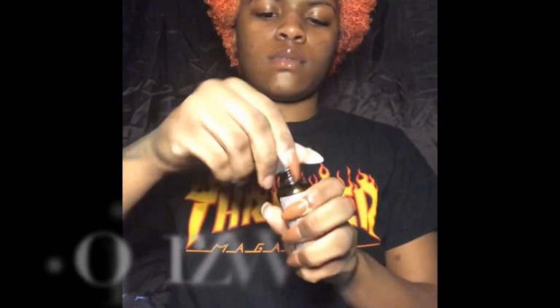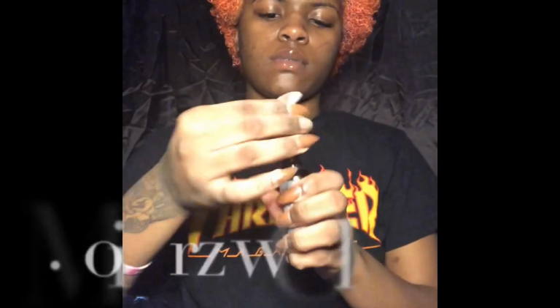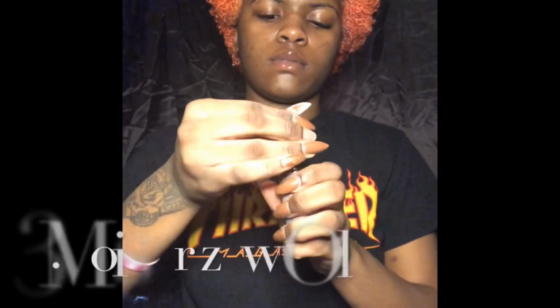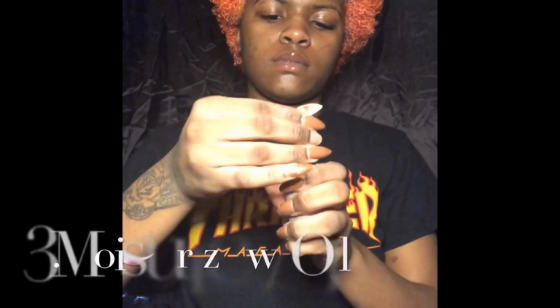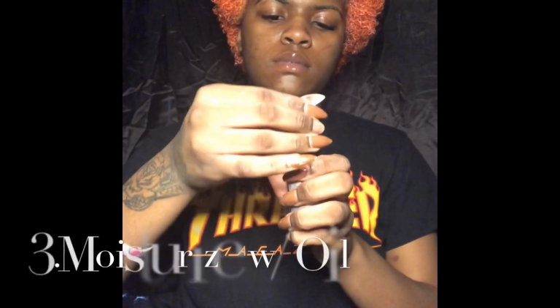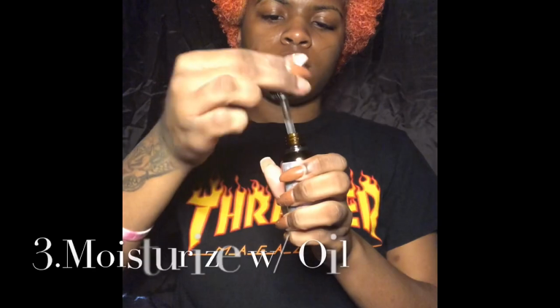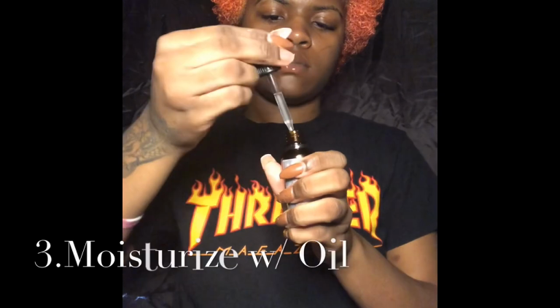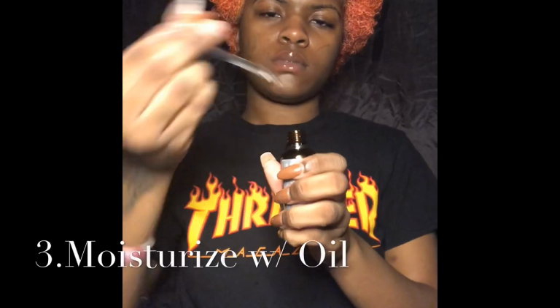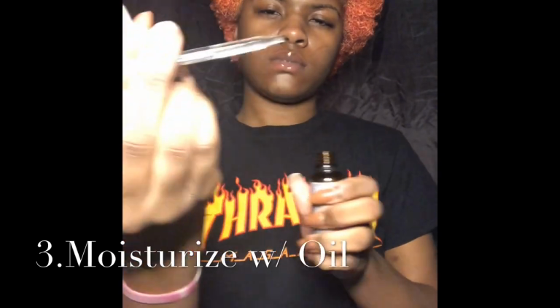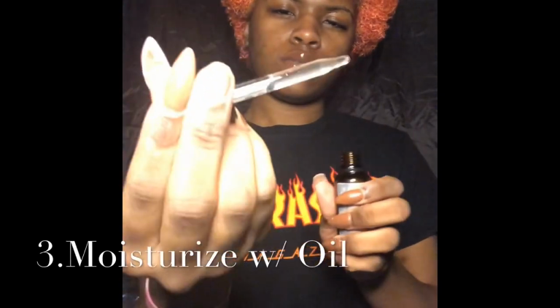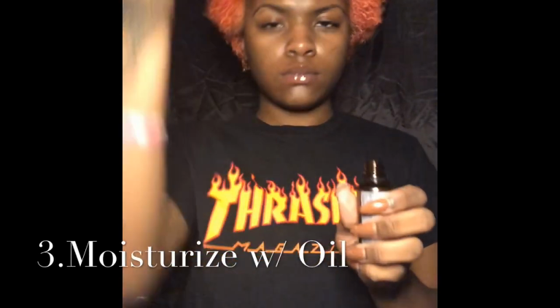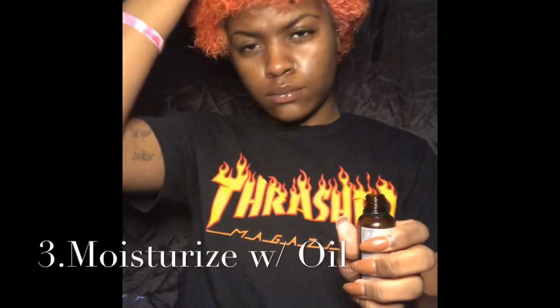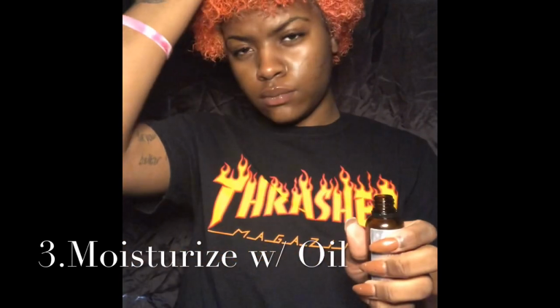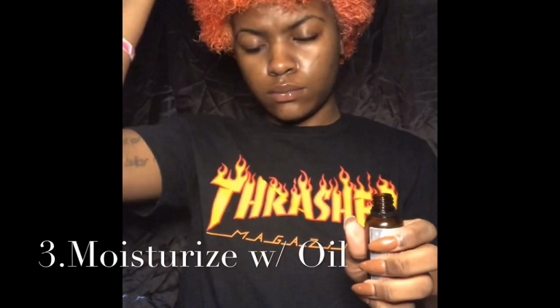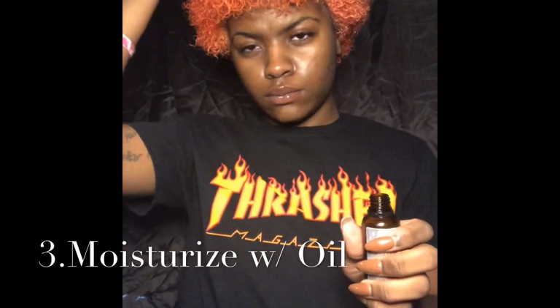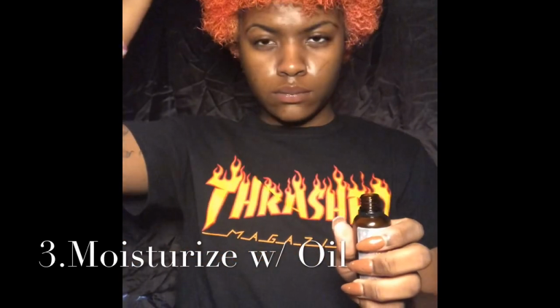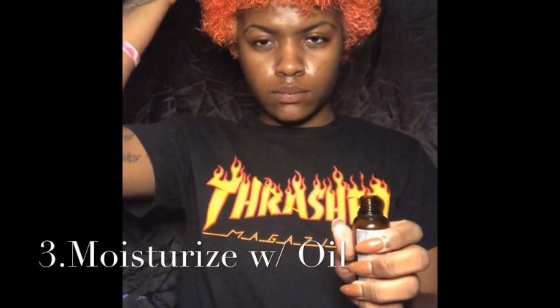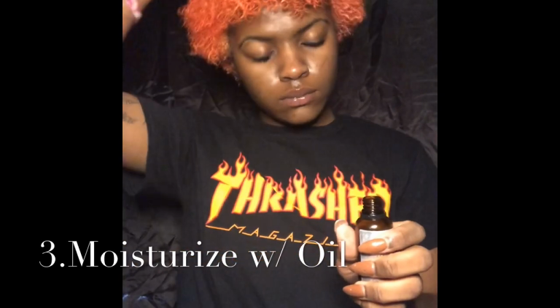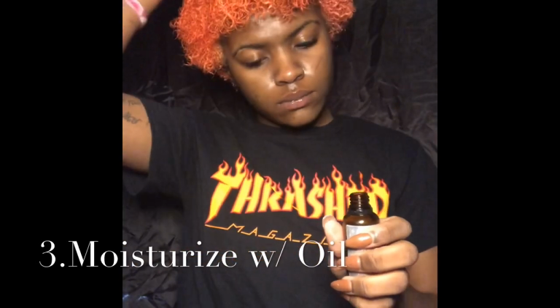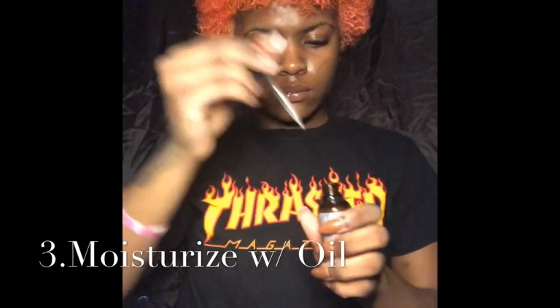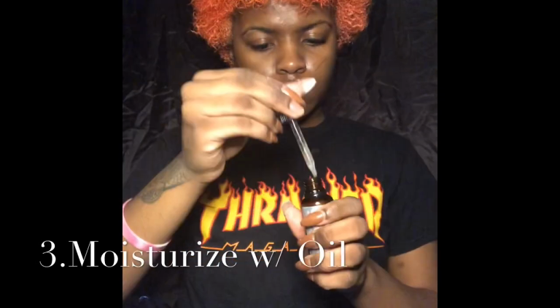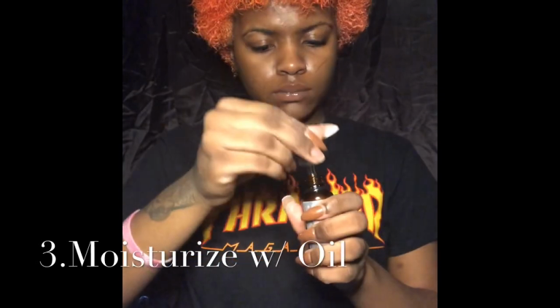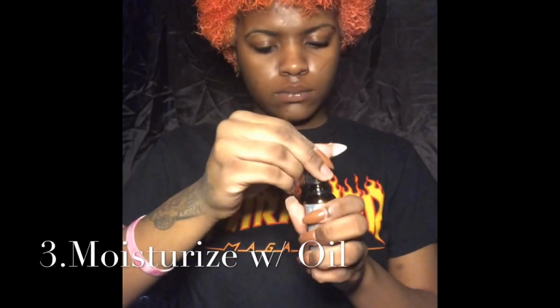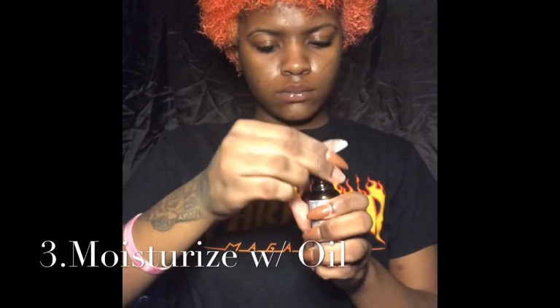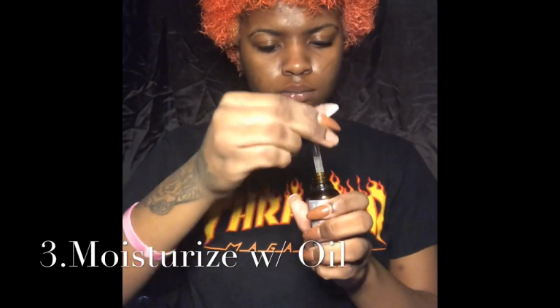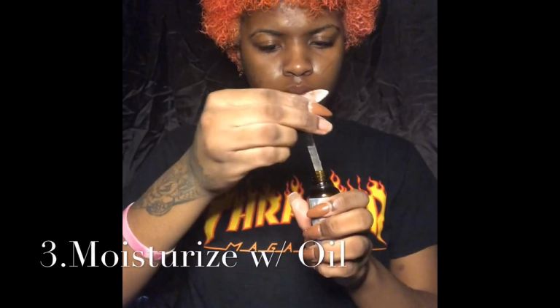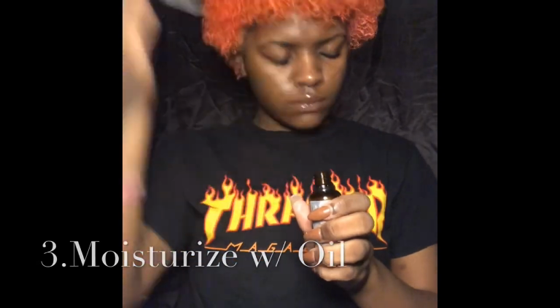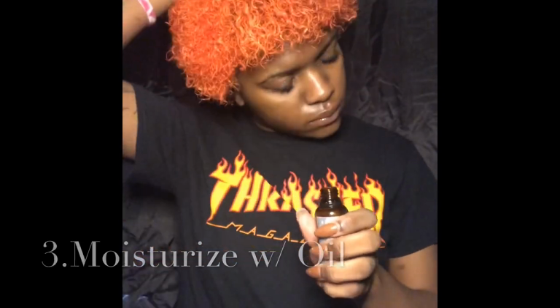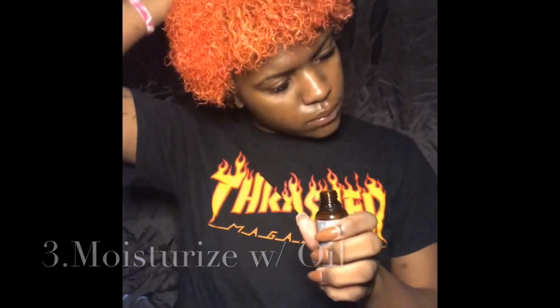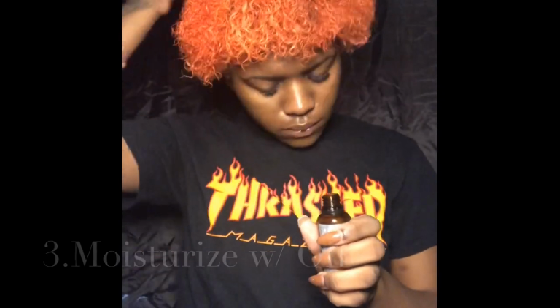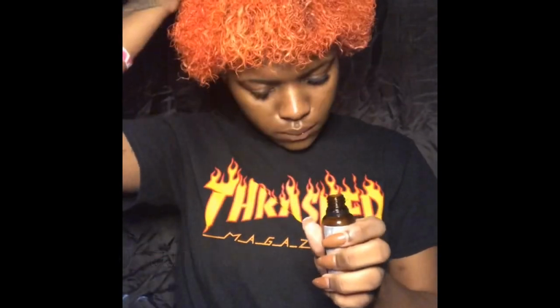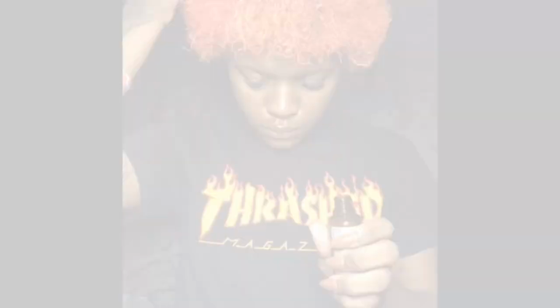Now I'm going in with my homemade hair growth oil that can be purchased on my website at prettyinsididdyink.com.